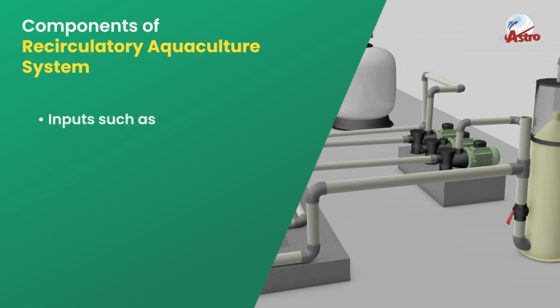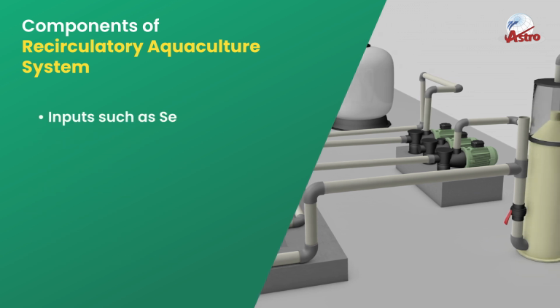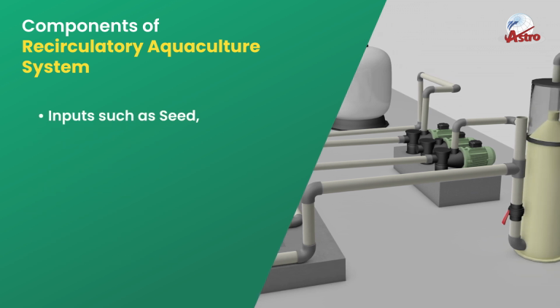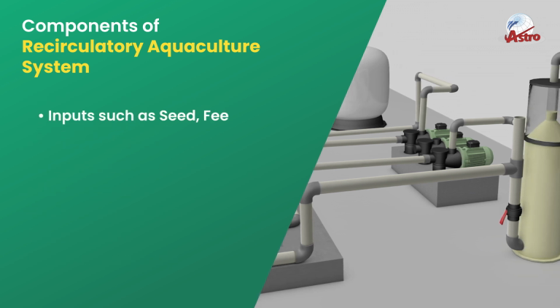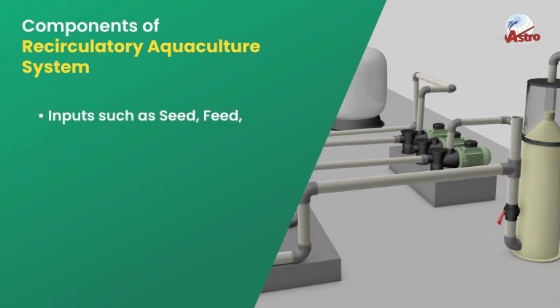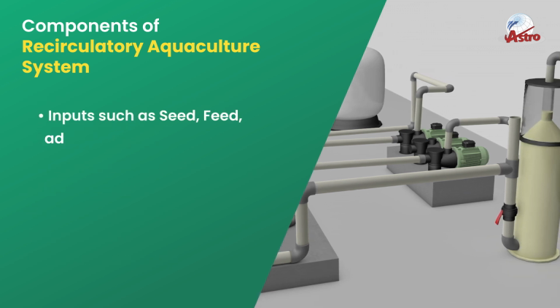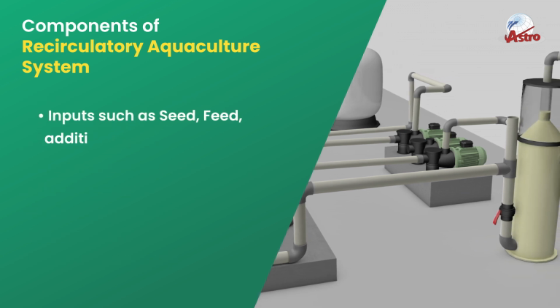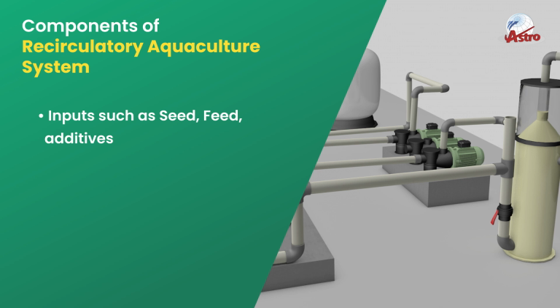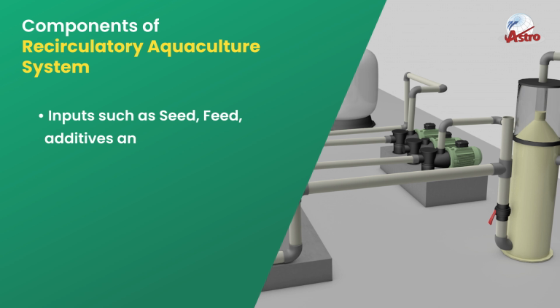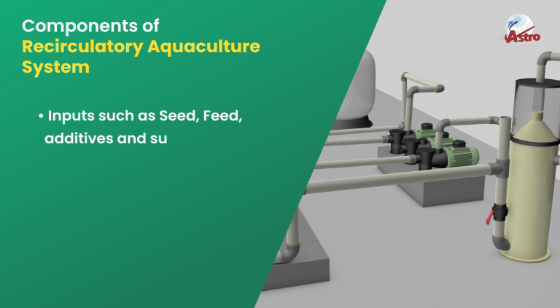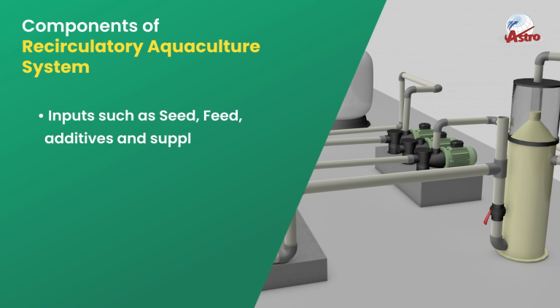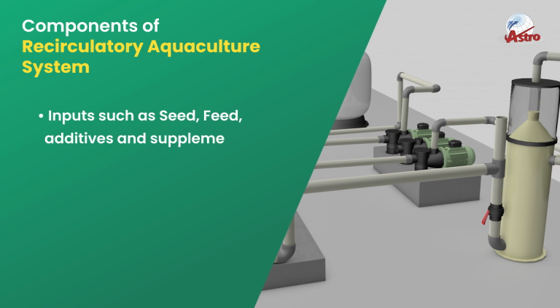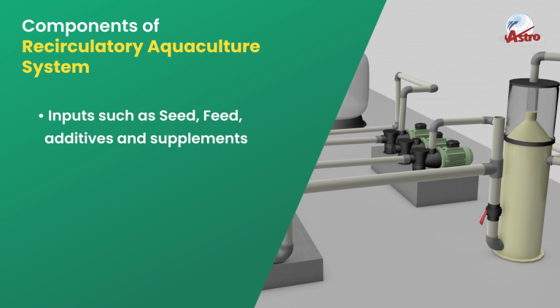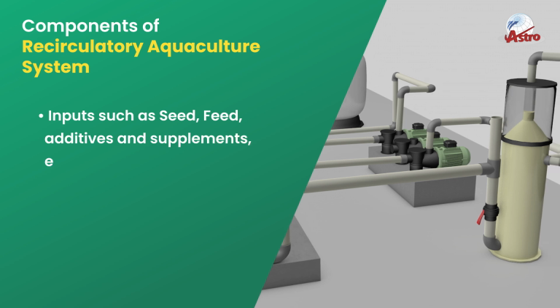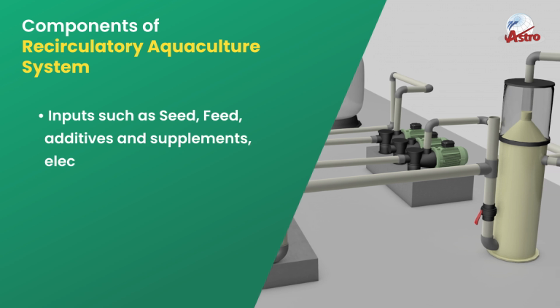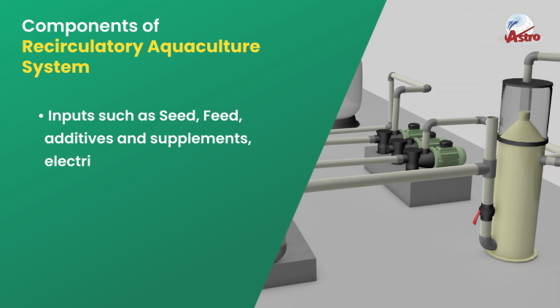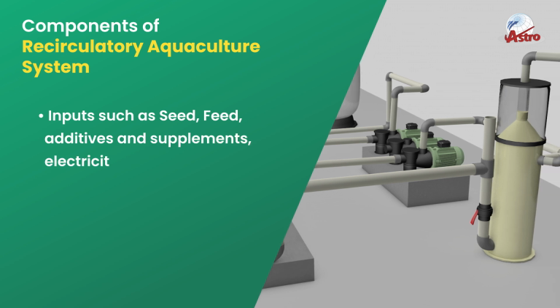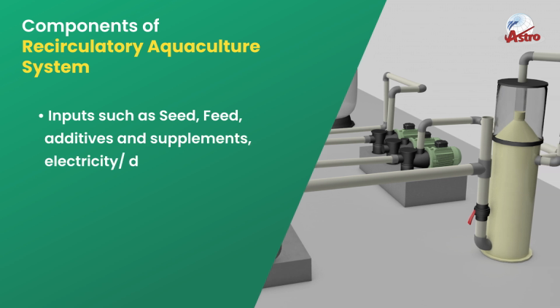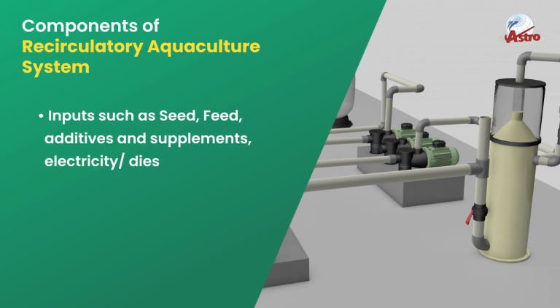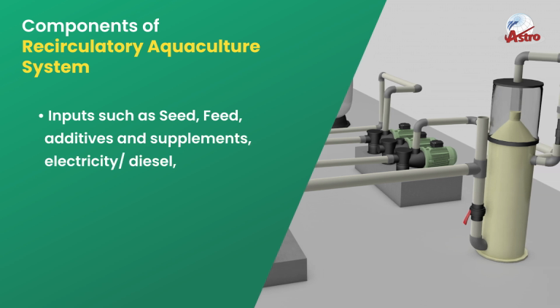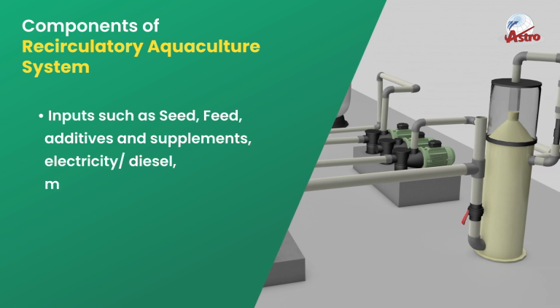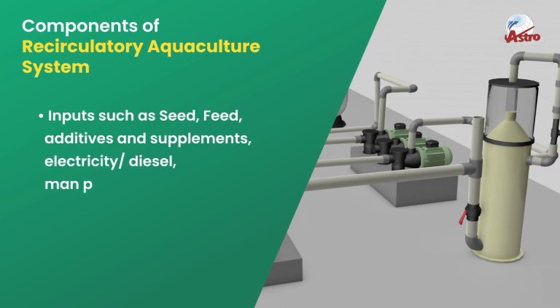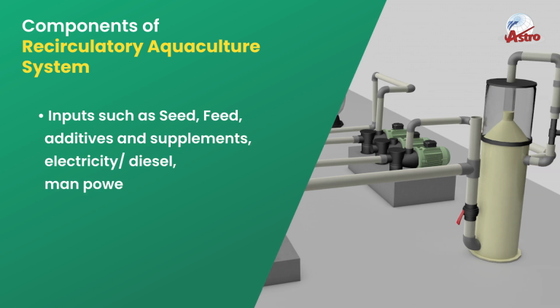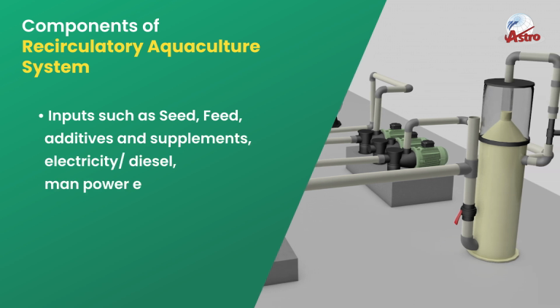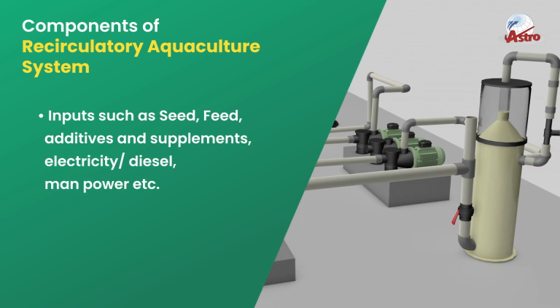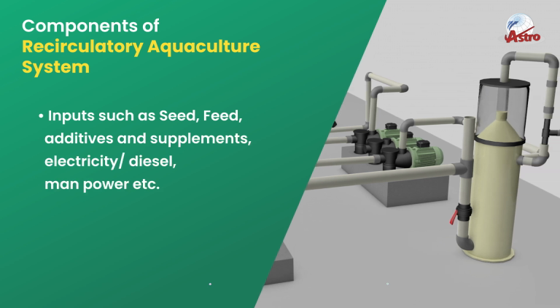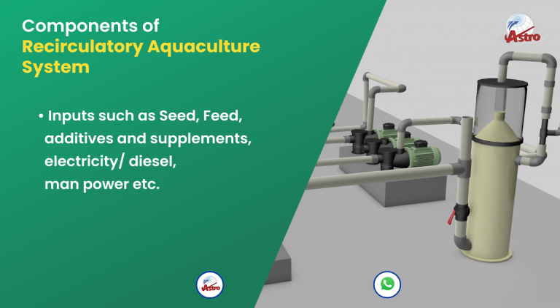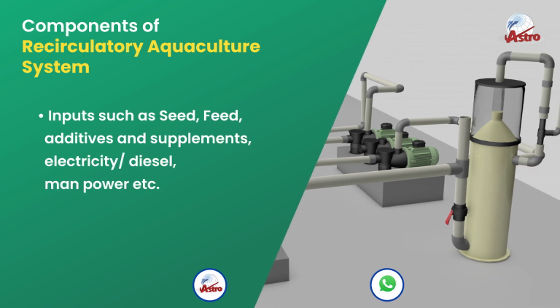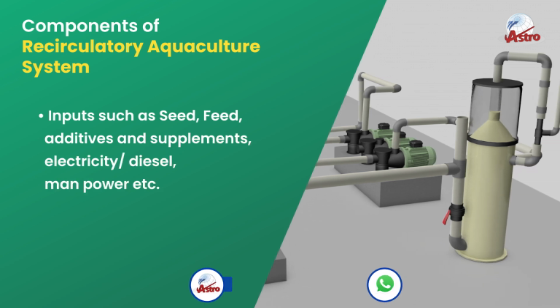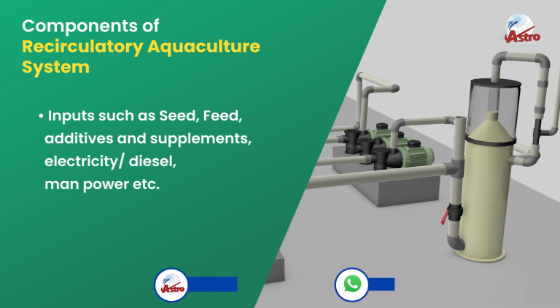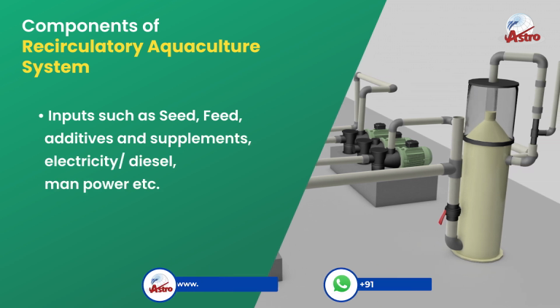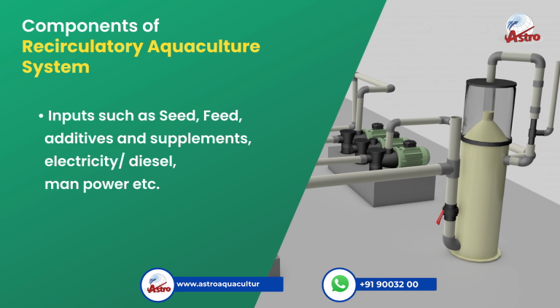Inputs for the system include seed, feed, additives and supplements, electricity, diesel, and manpower.